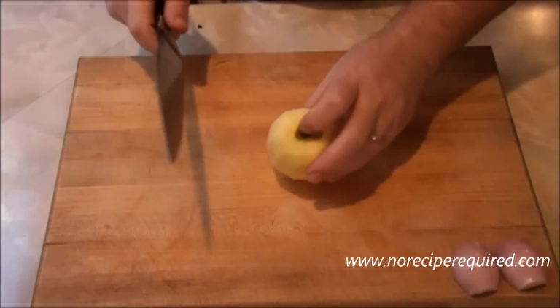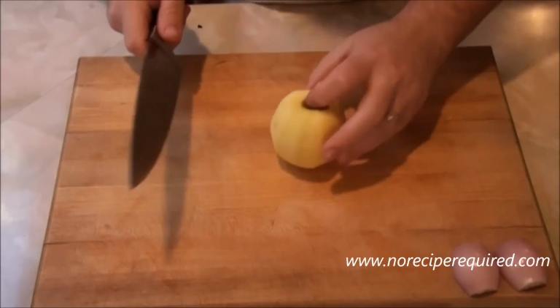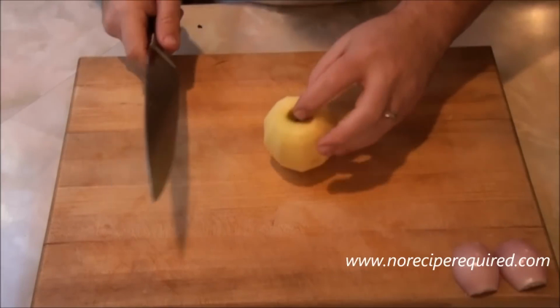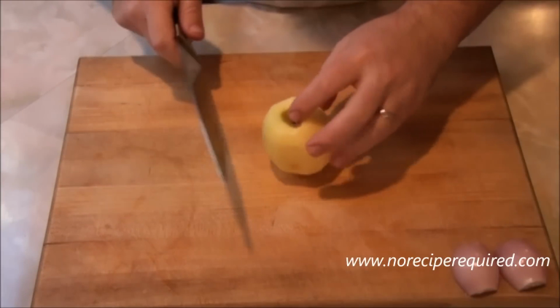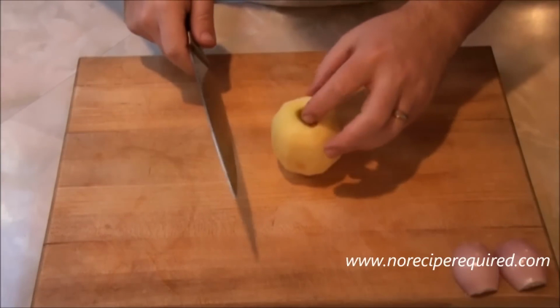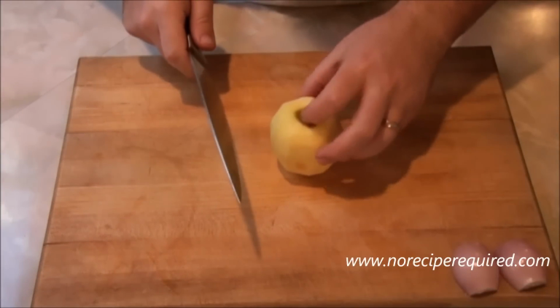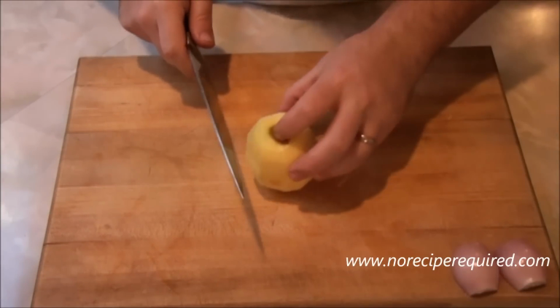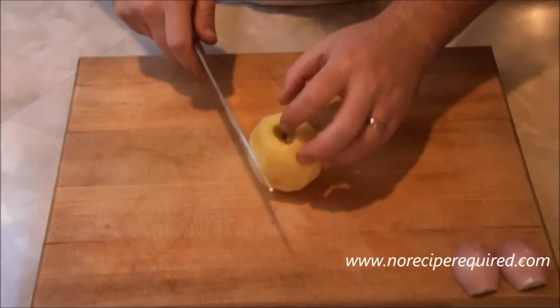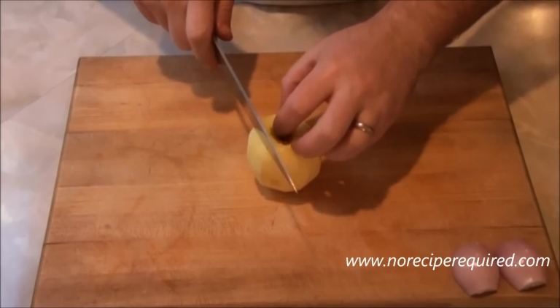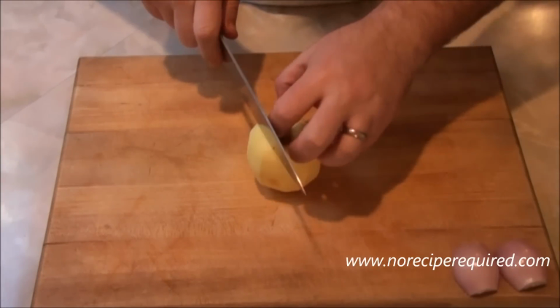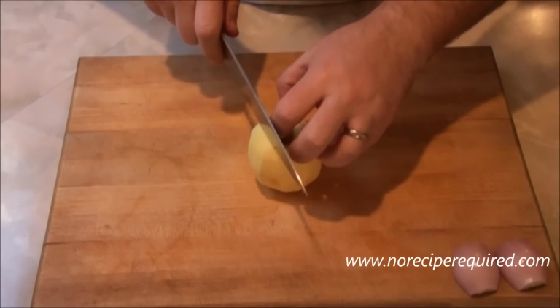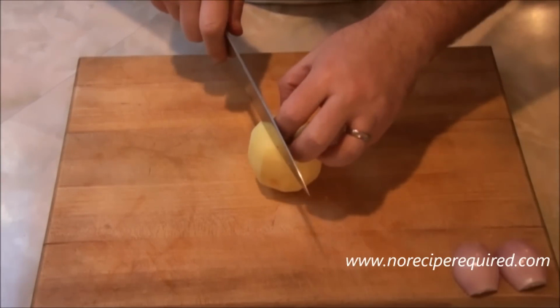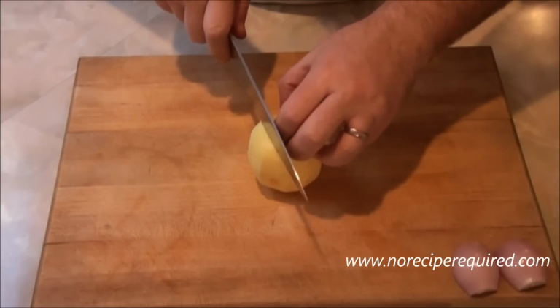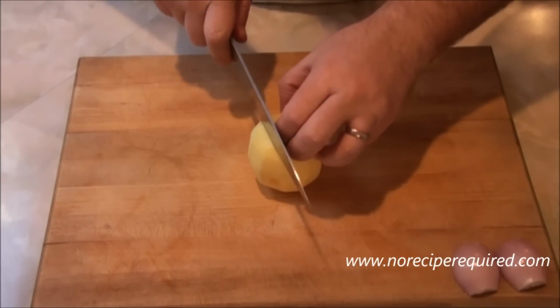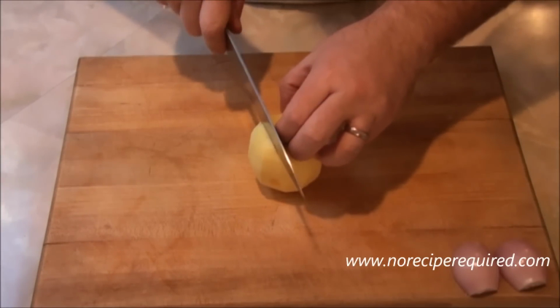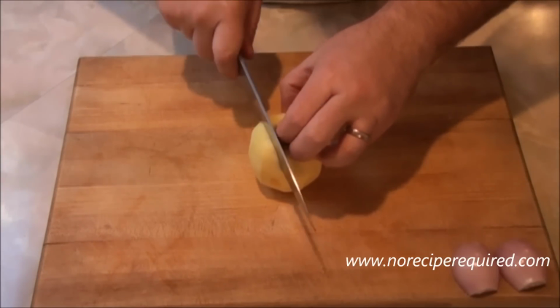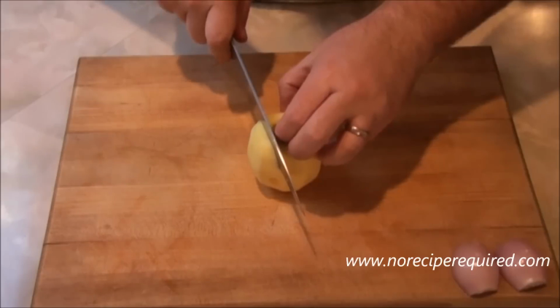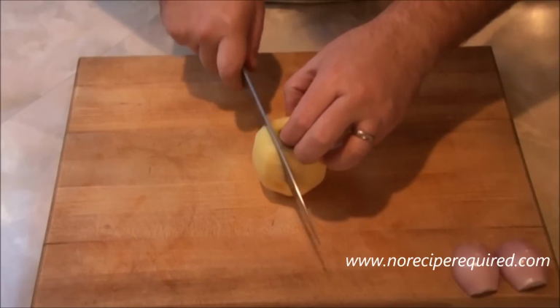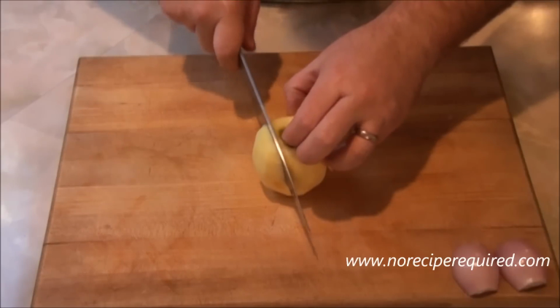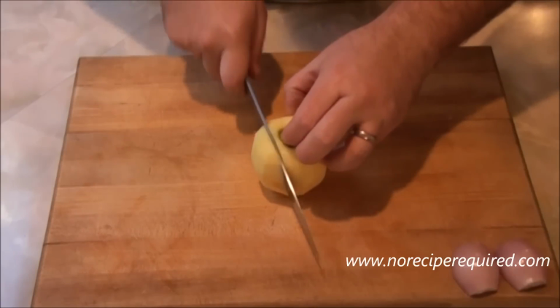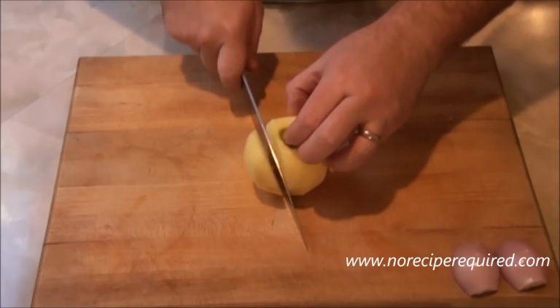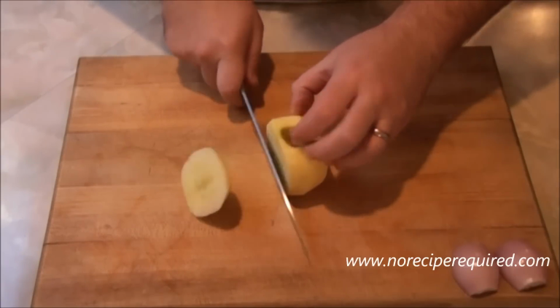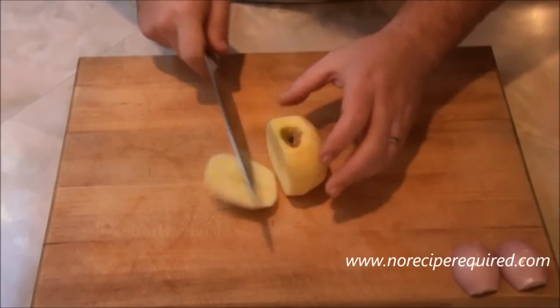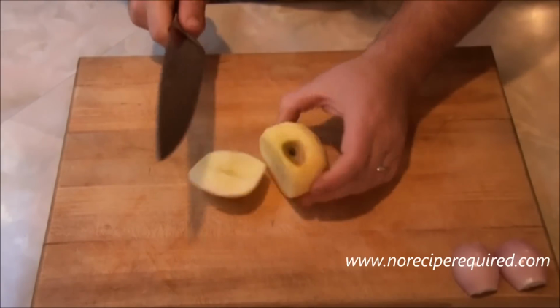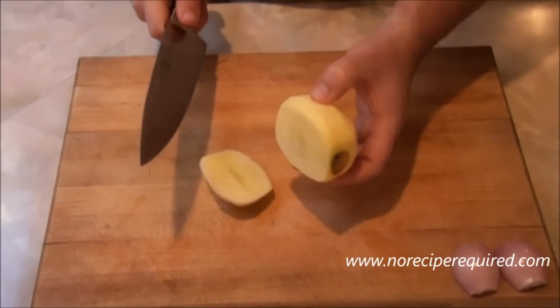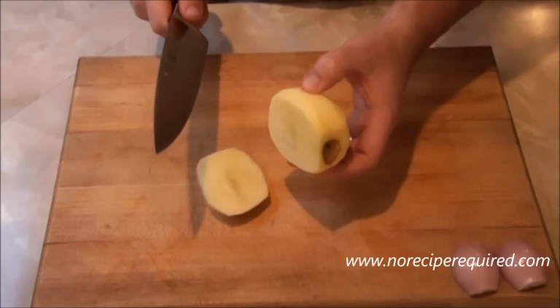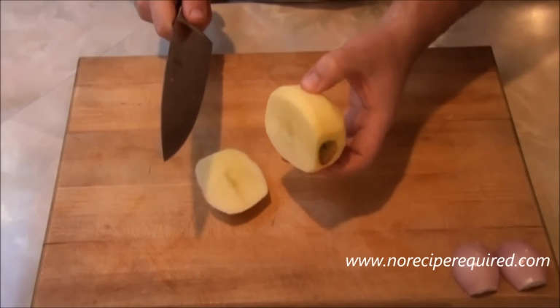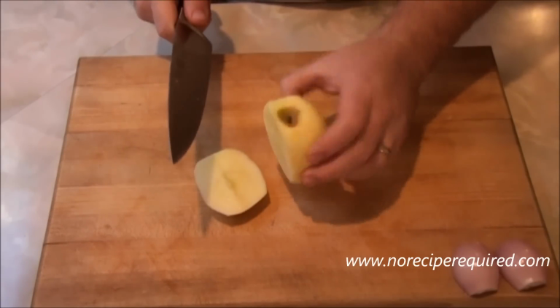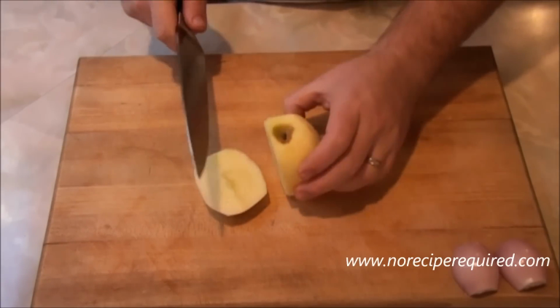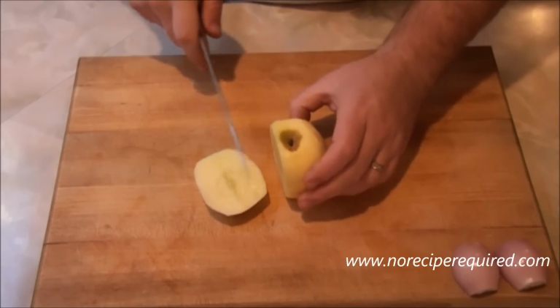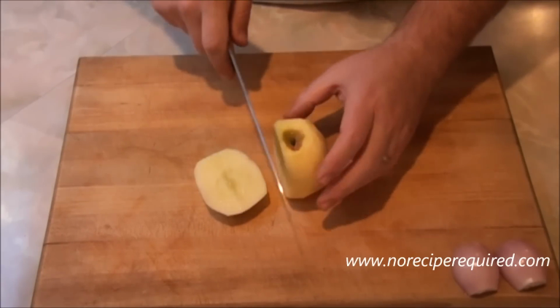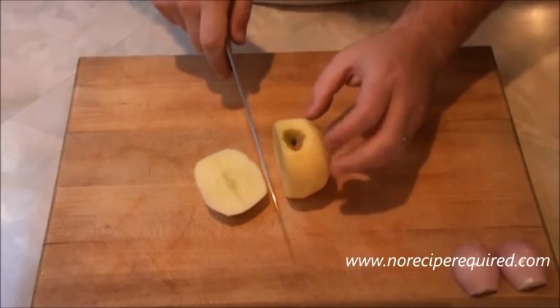So let's go ahead and show you how I dice an apple. What I do — obviously I've got a peeled apple here.